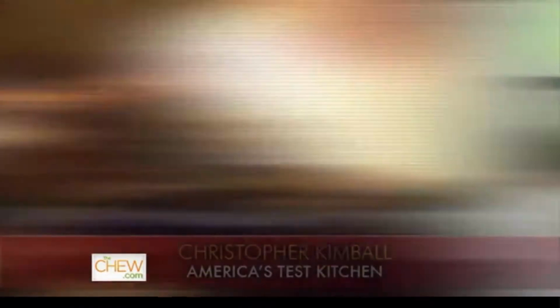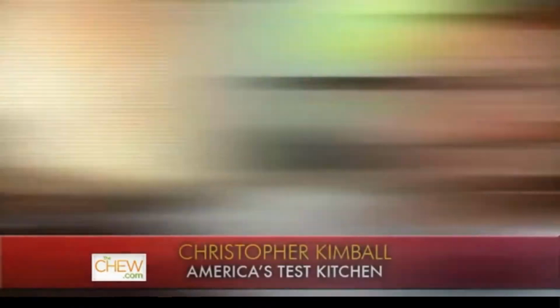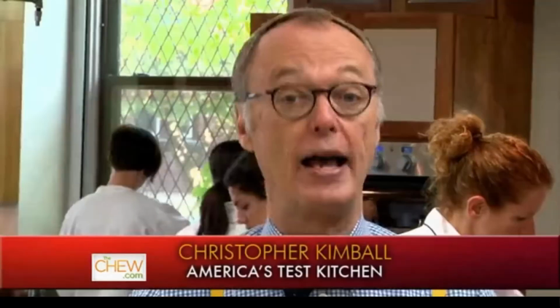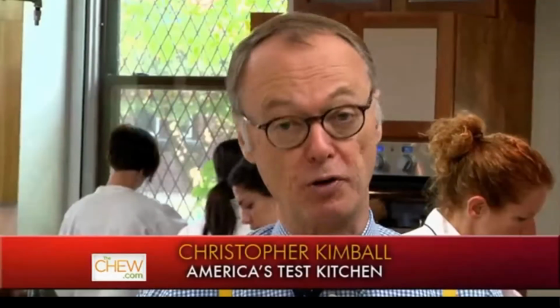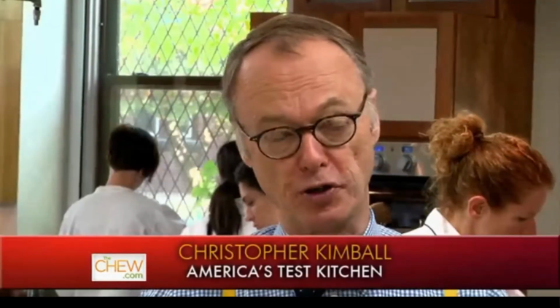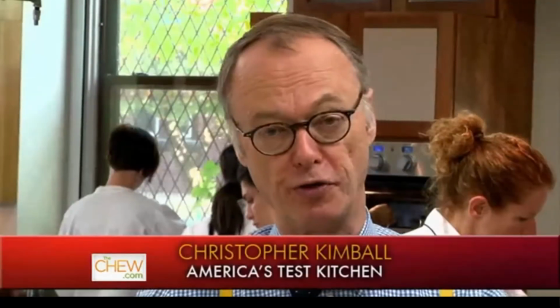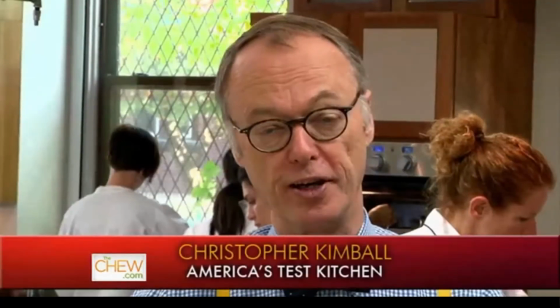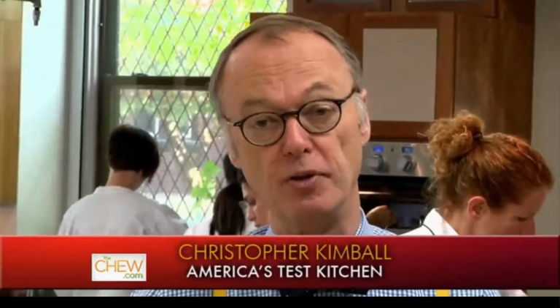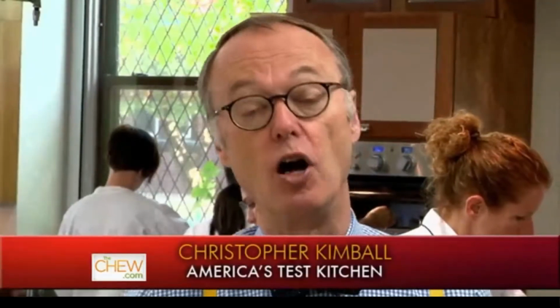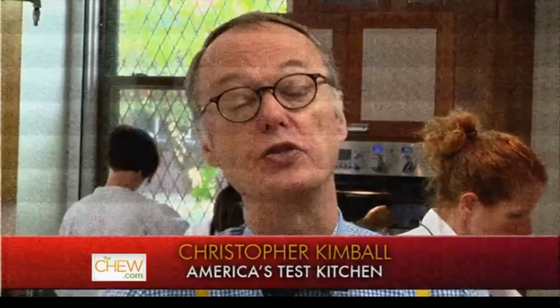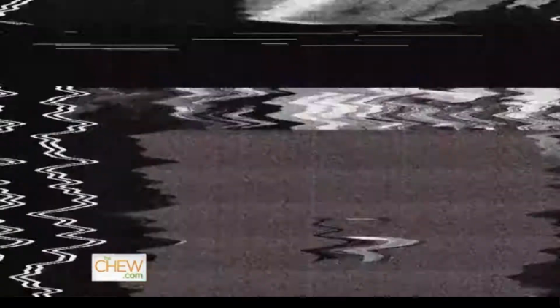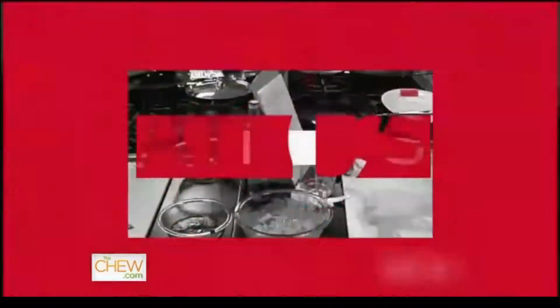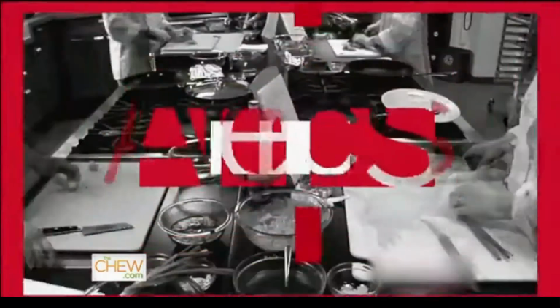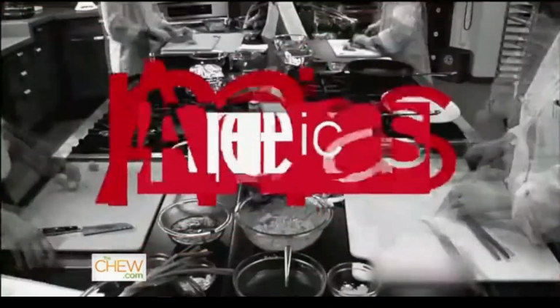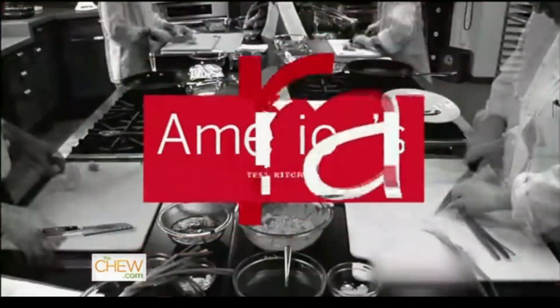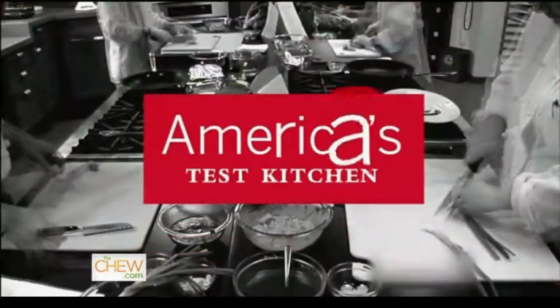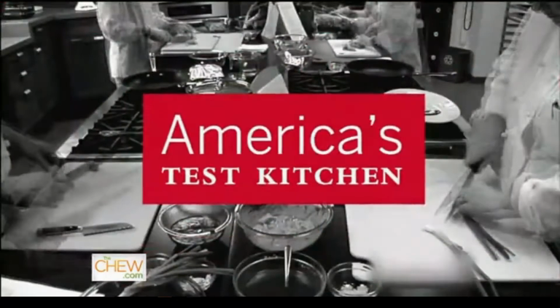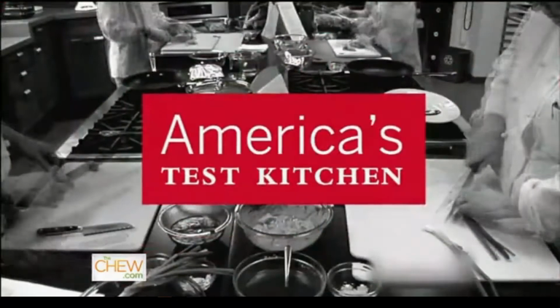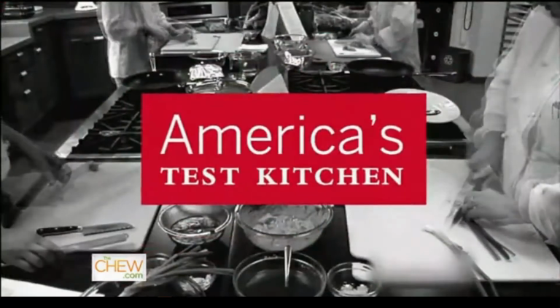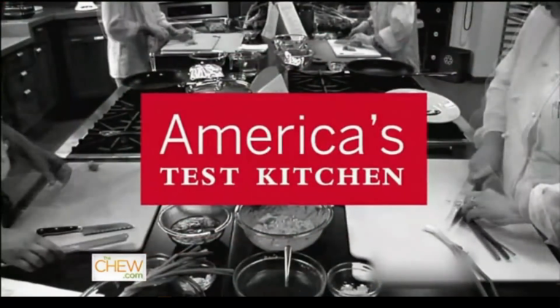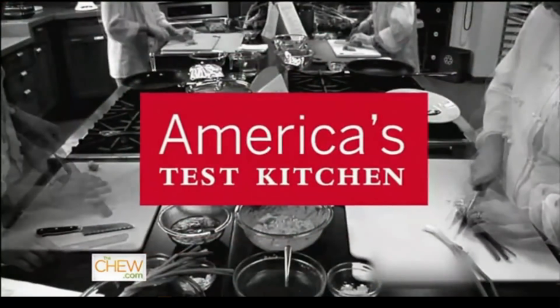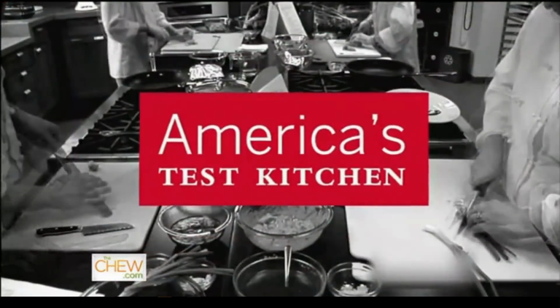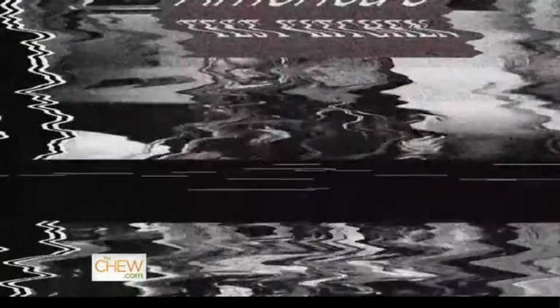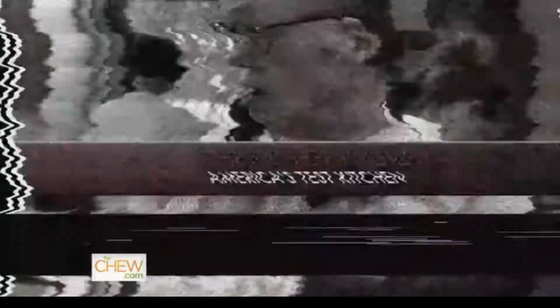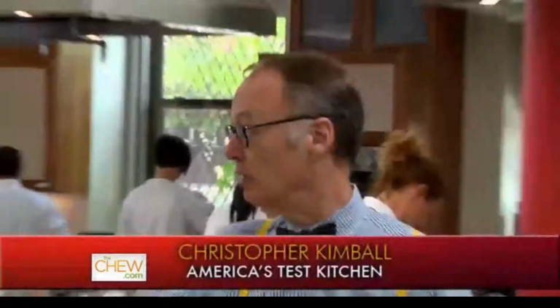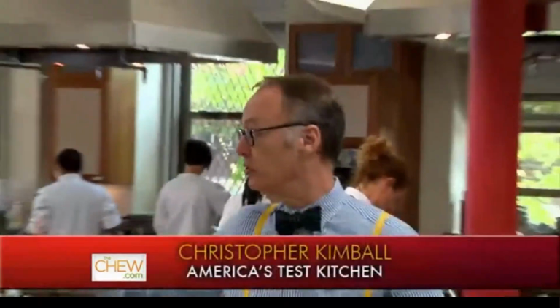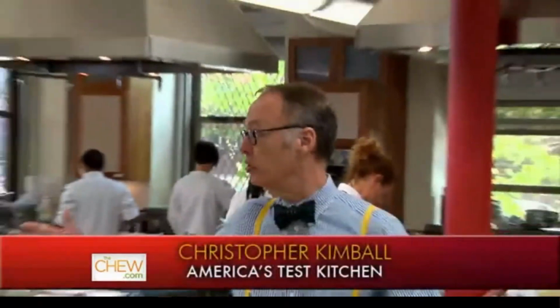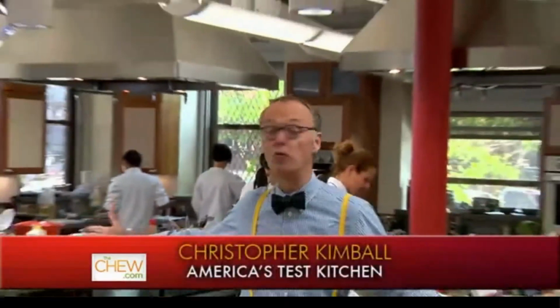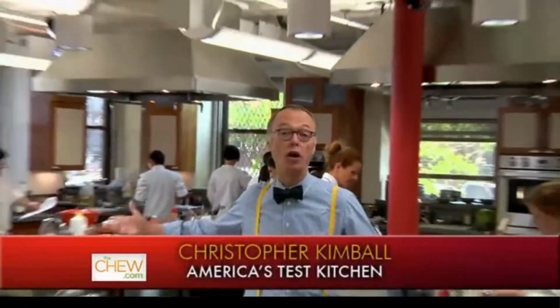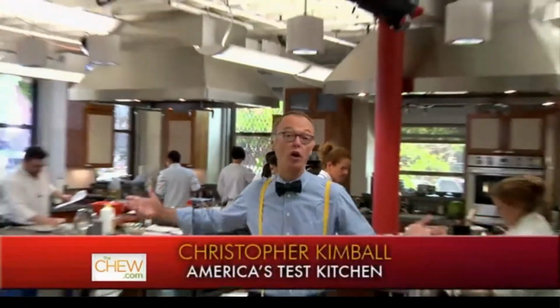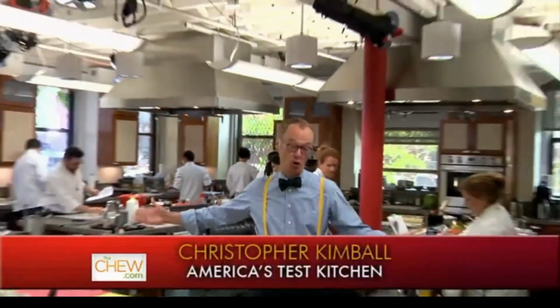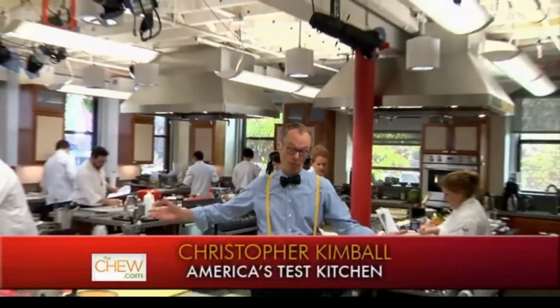Hi, I'm Christopher Kimball, host of America's Test Kitchen, and welcome to our home.